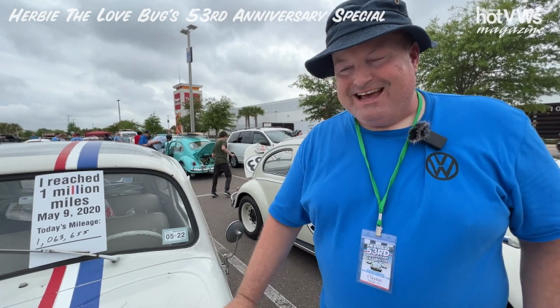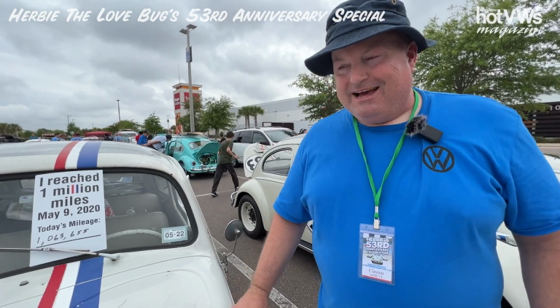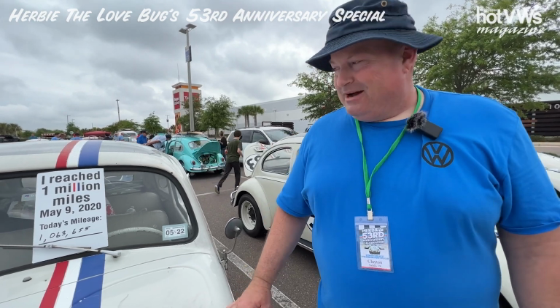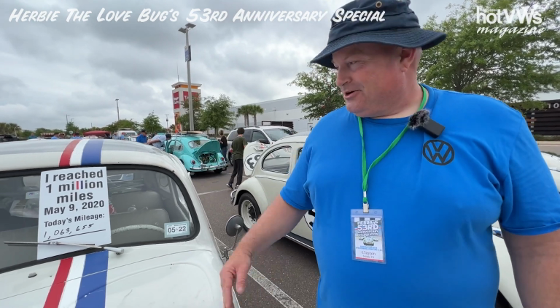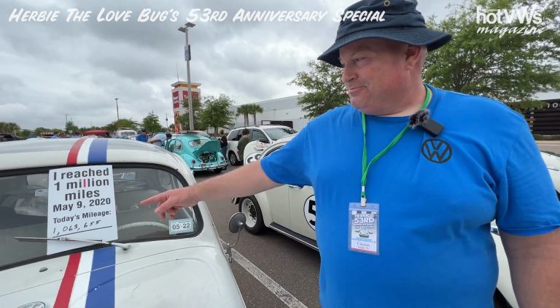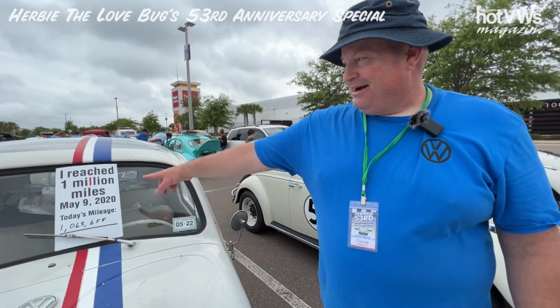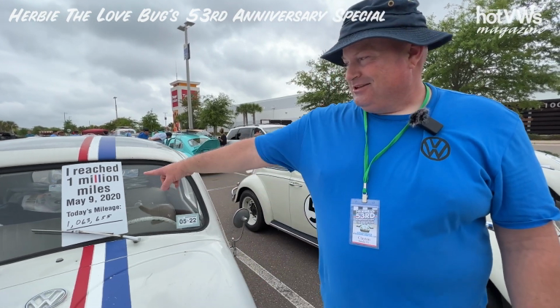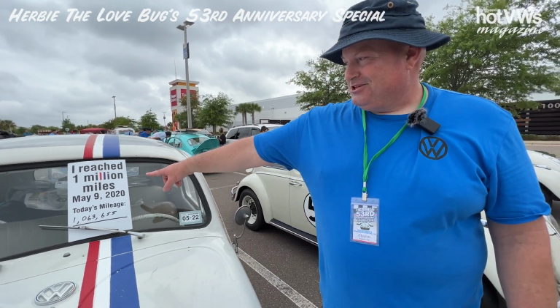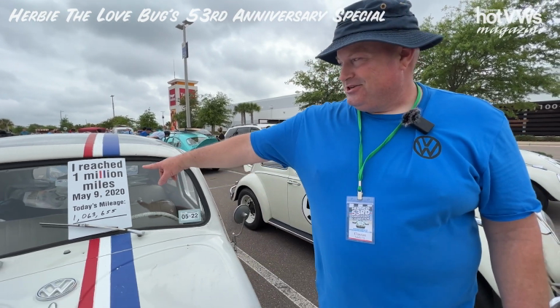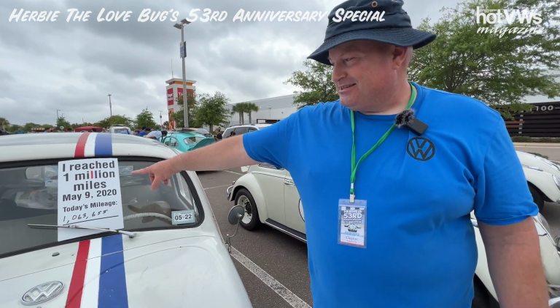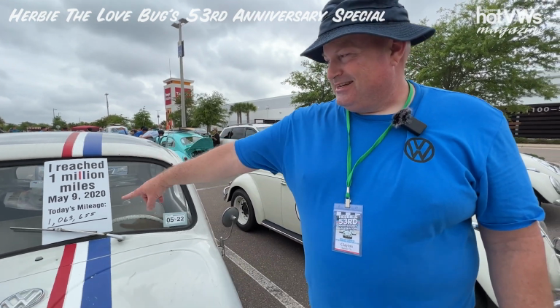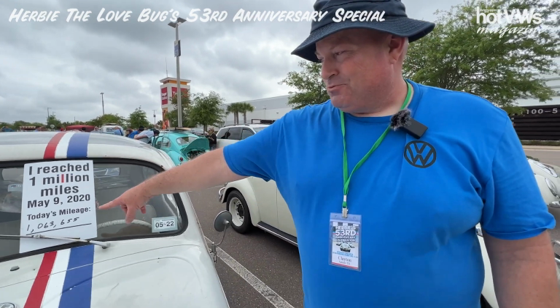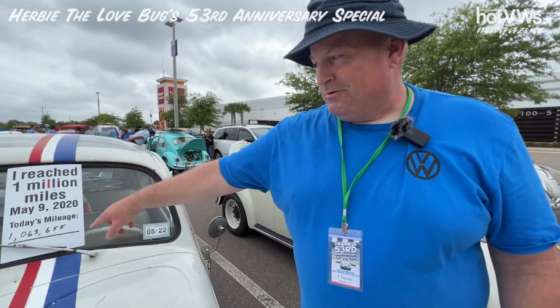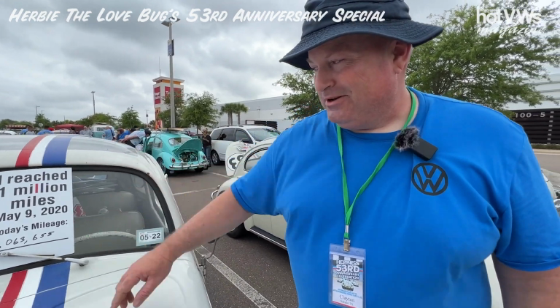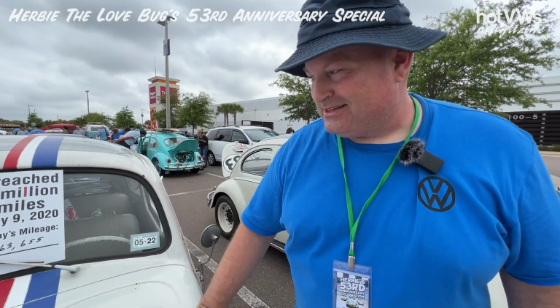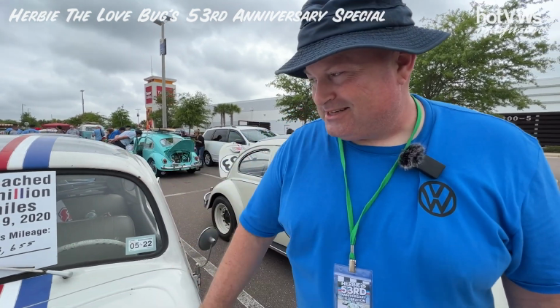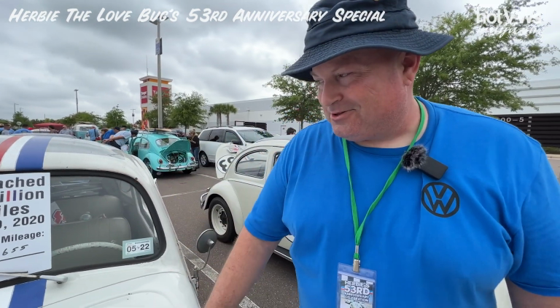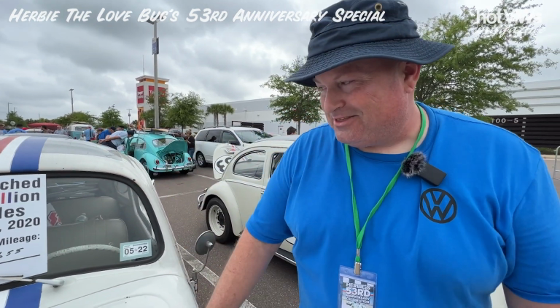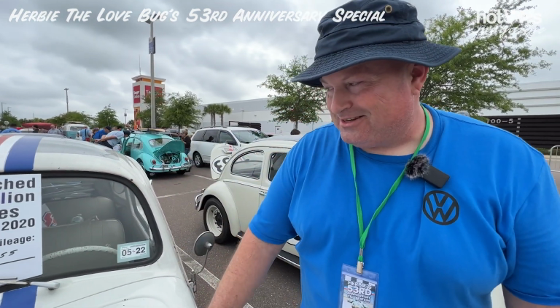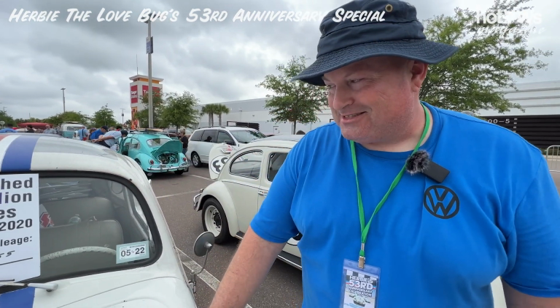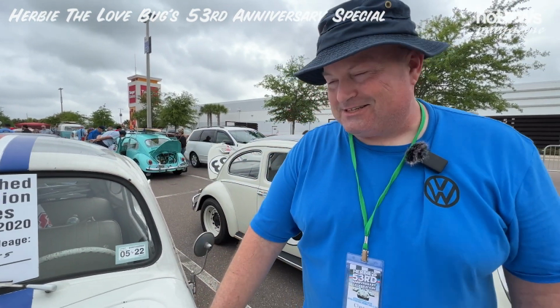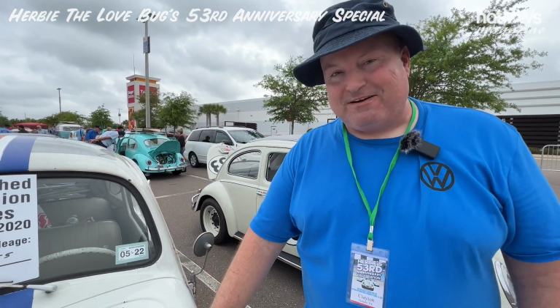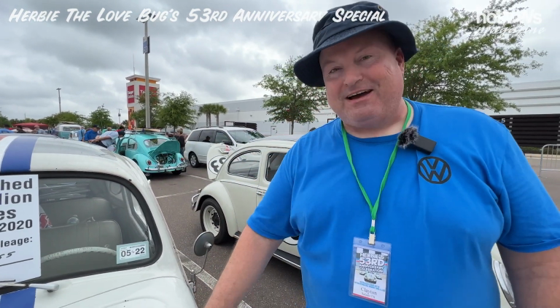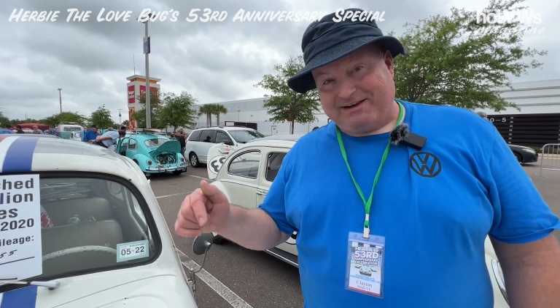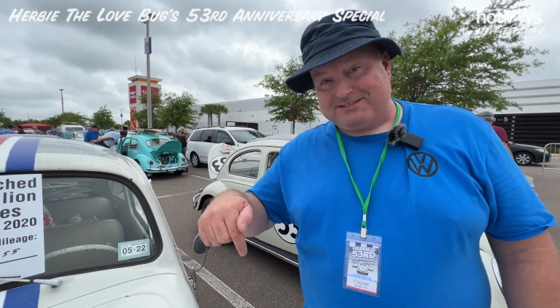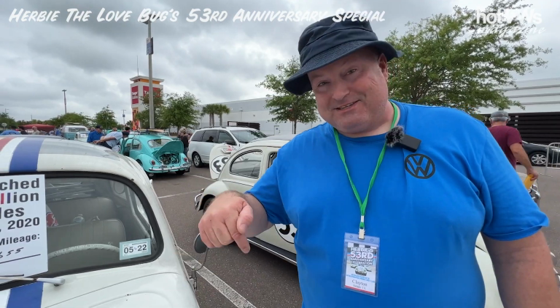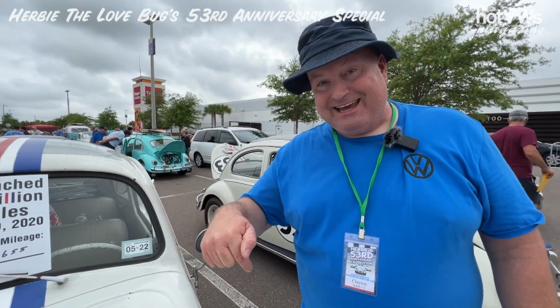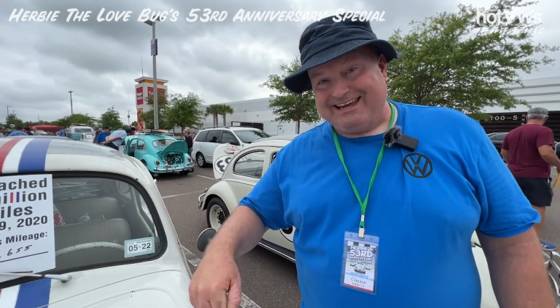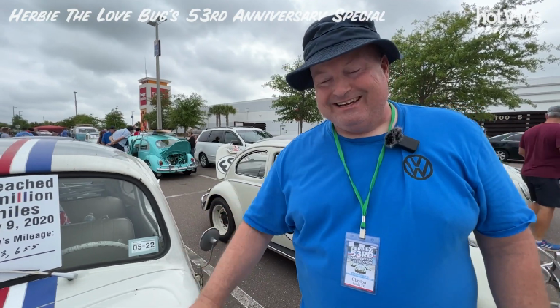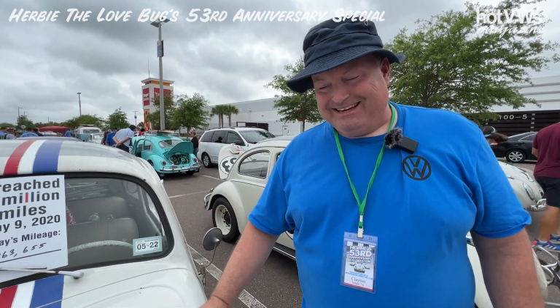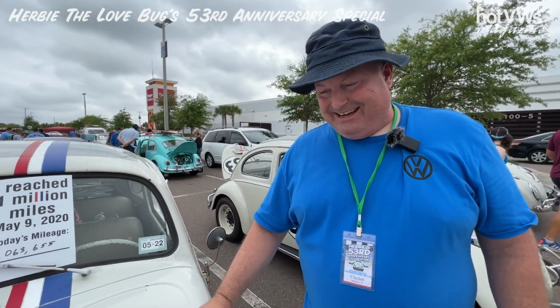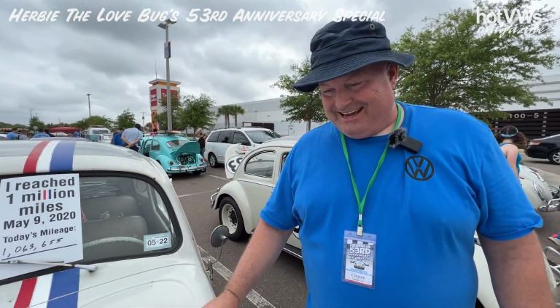My current mileage, as you can see, is 1,063,655 as of today.